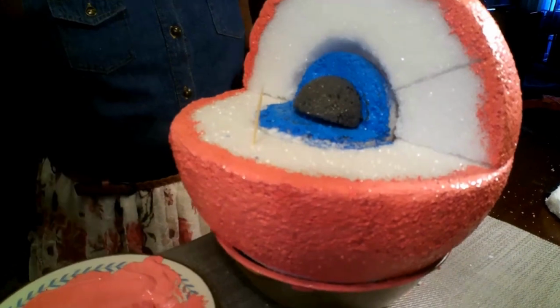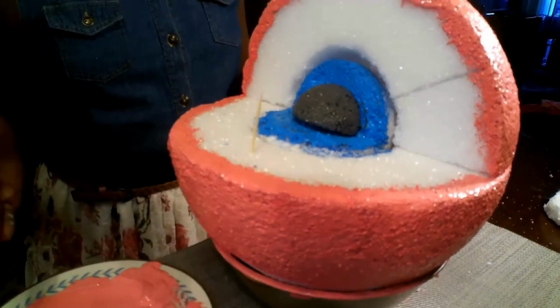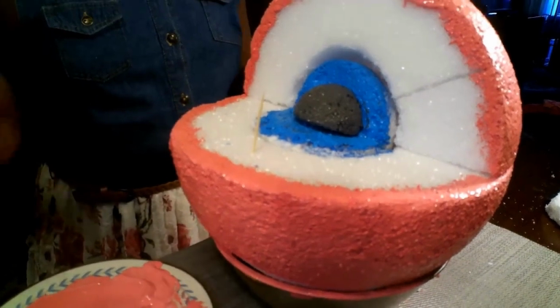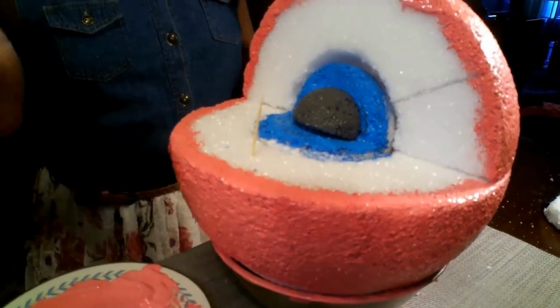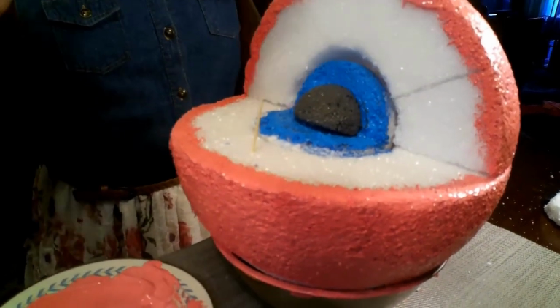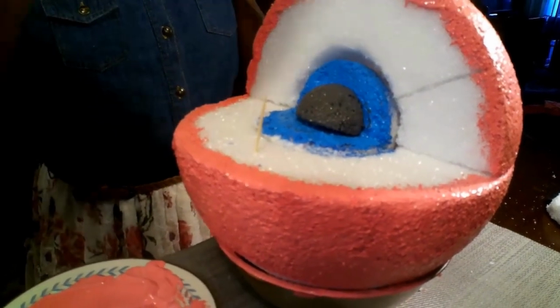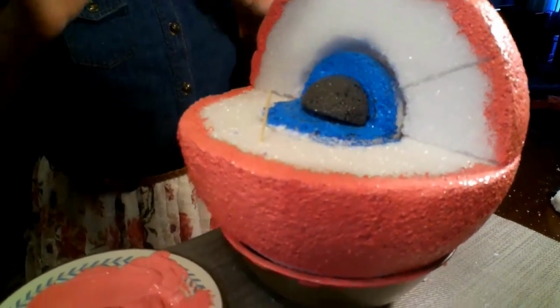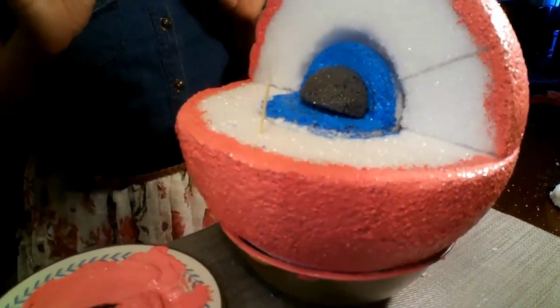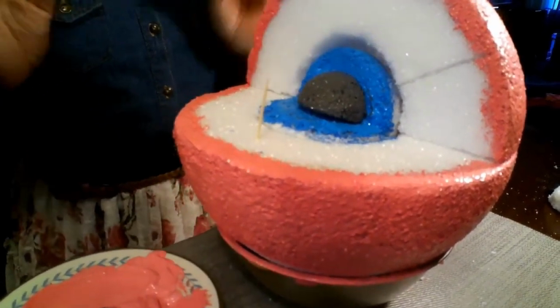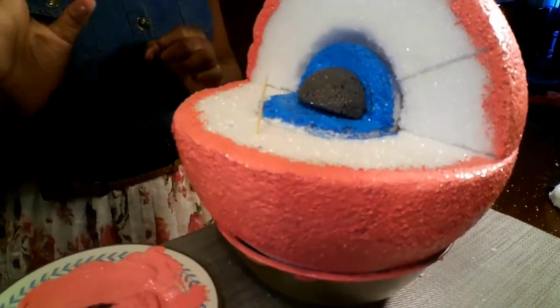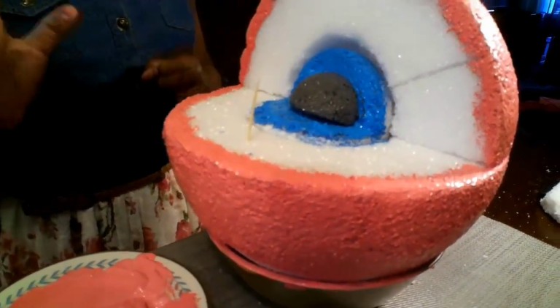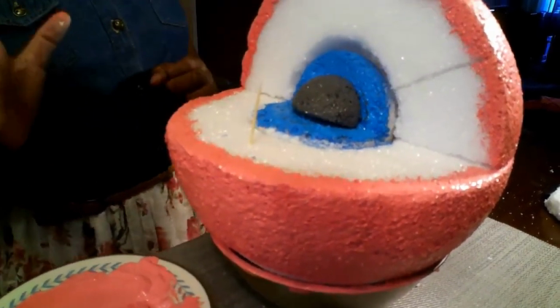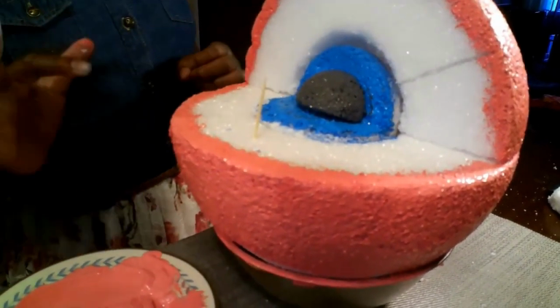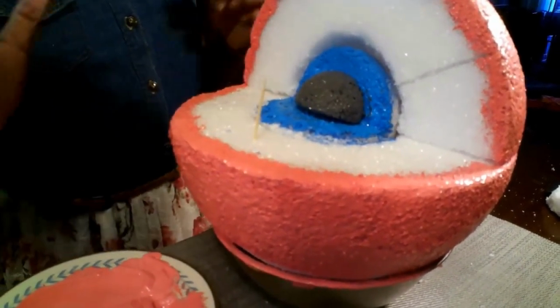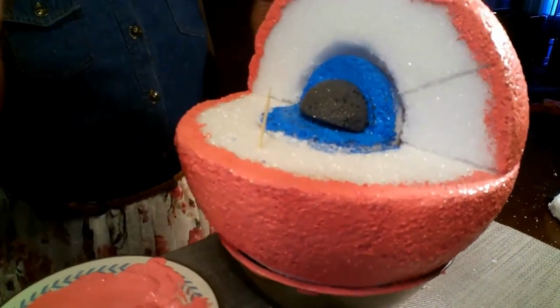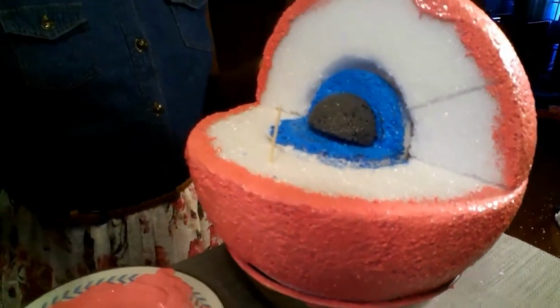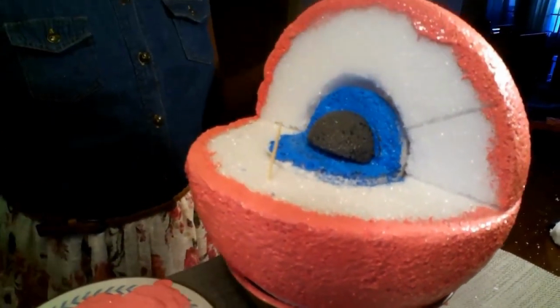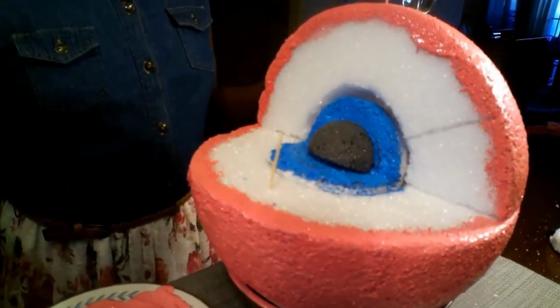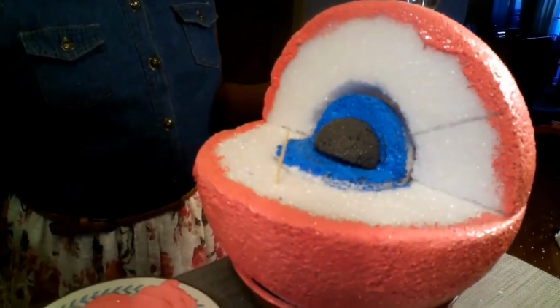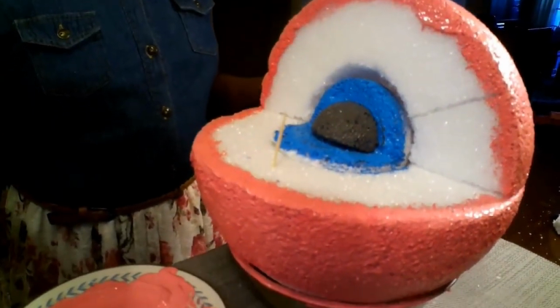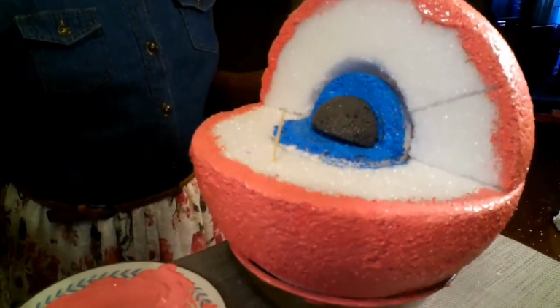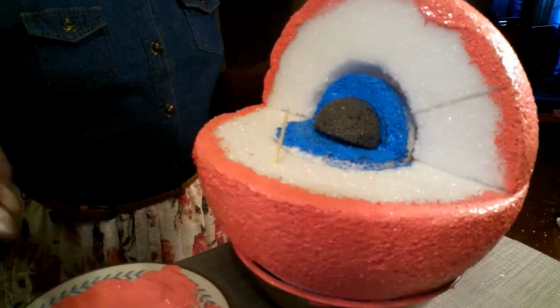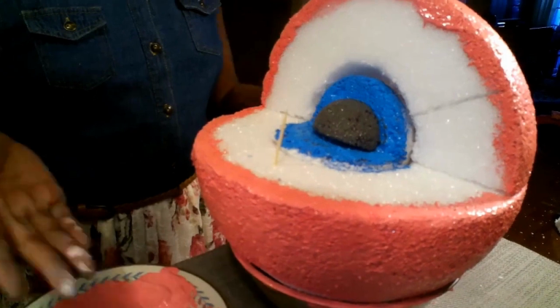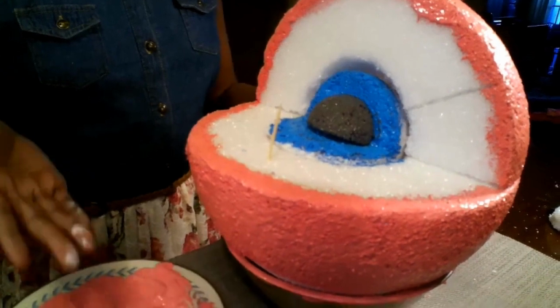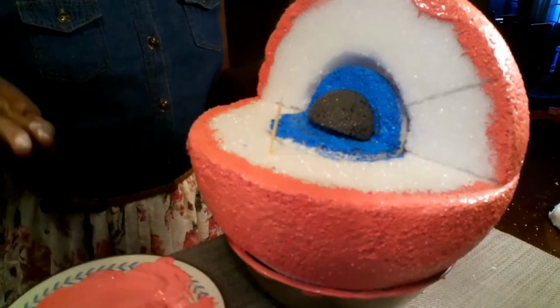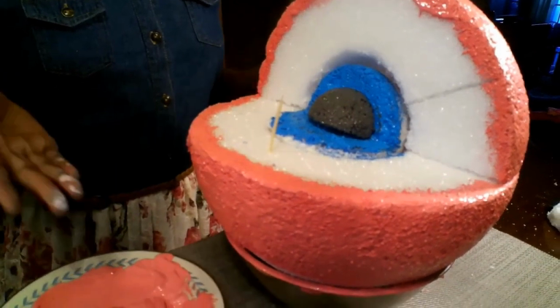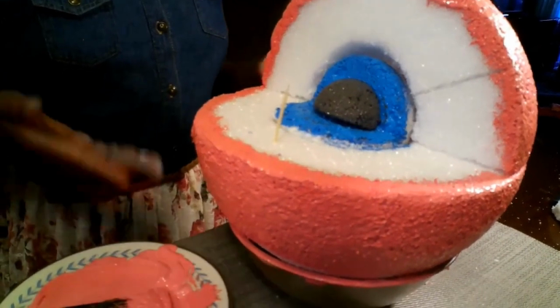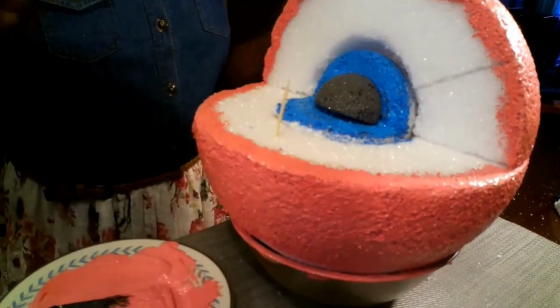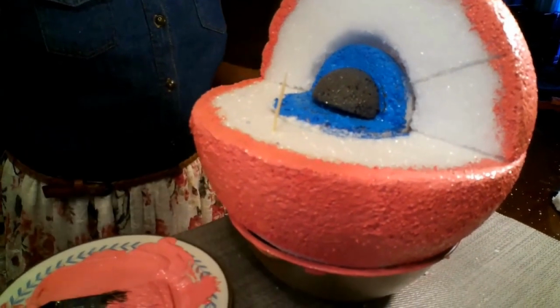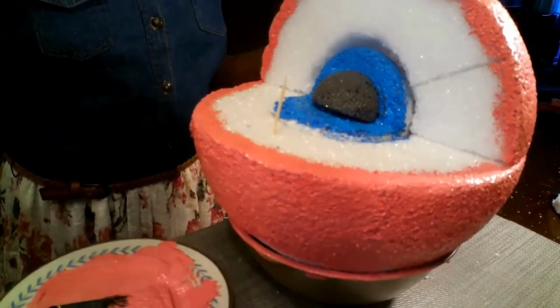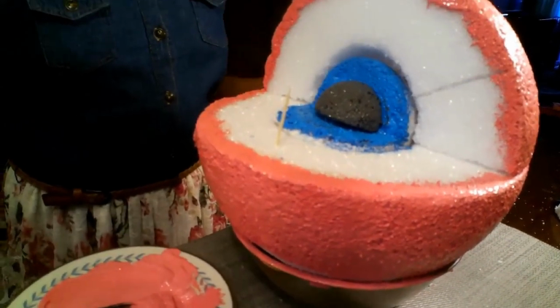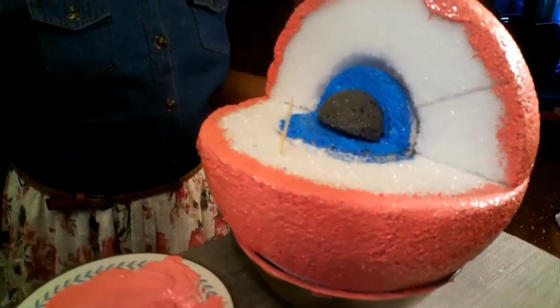Now that I've filled in all of the little white spots, next I'm going to show you how to make the organelles.